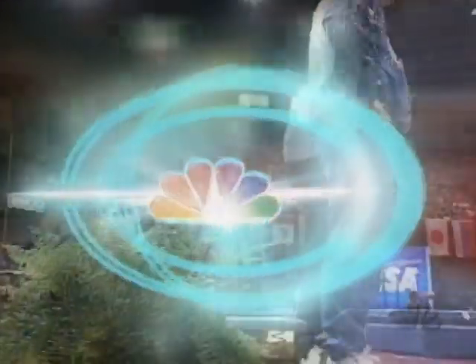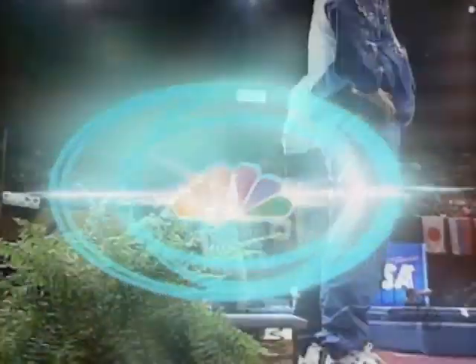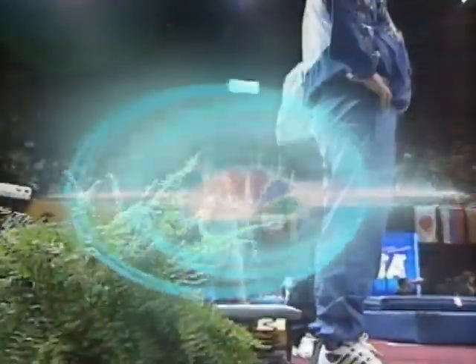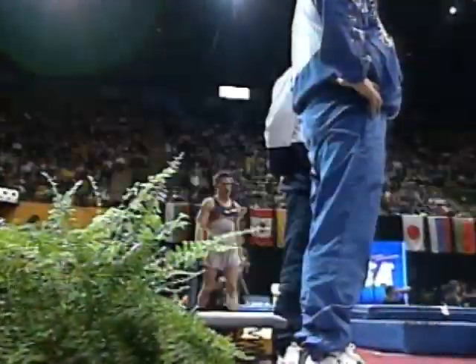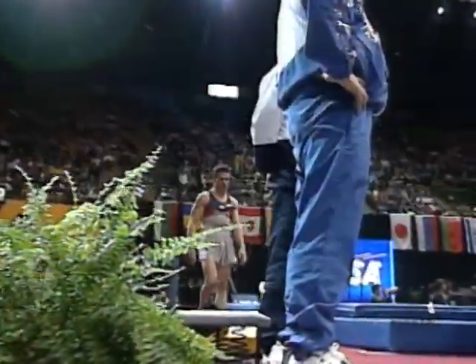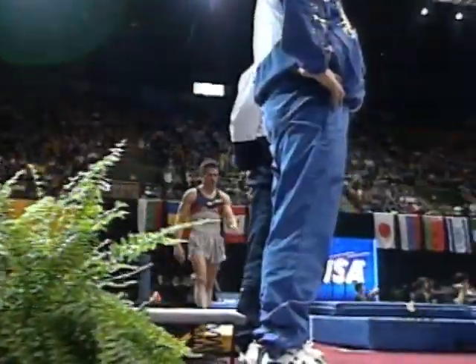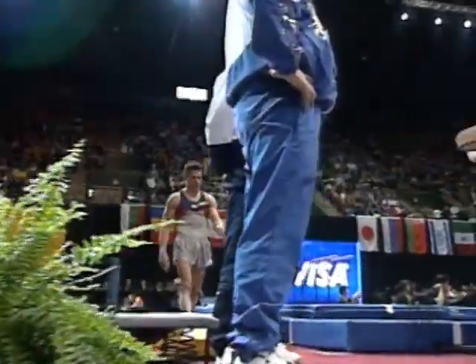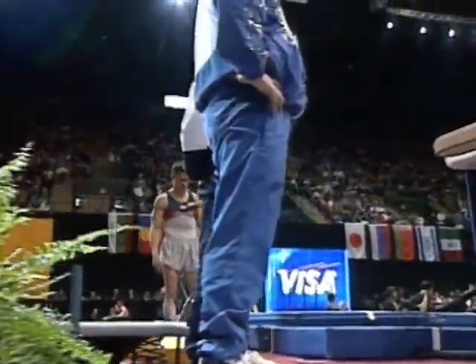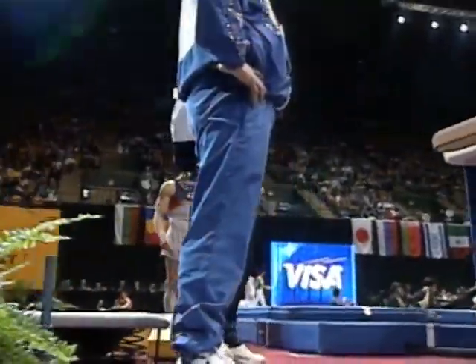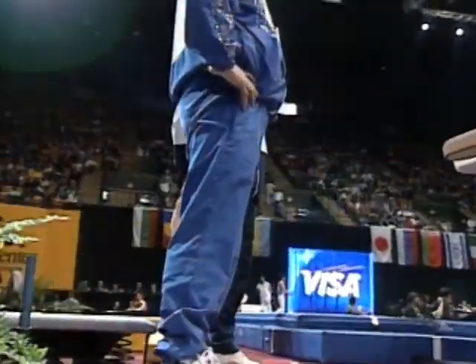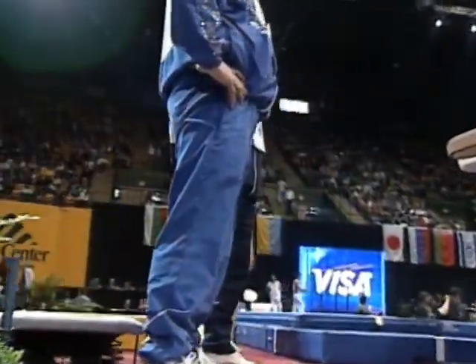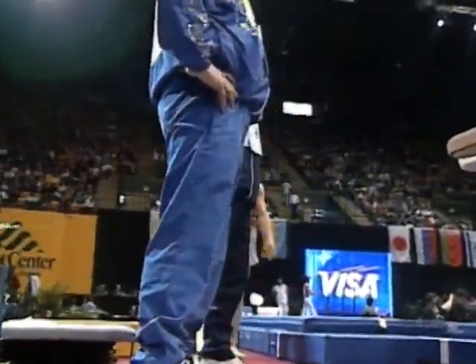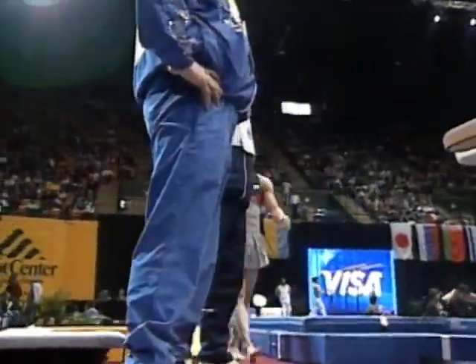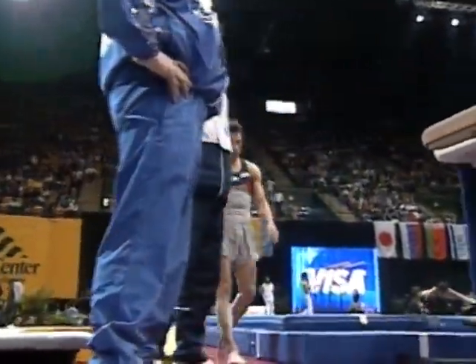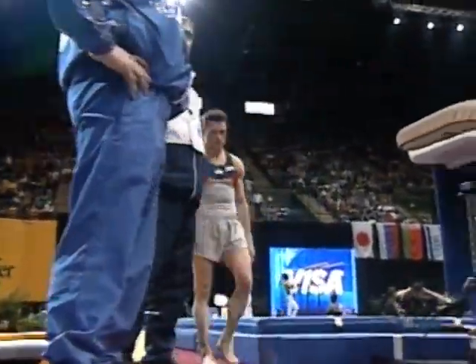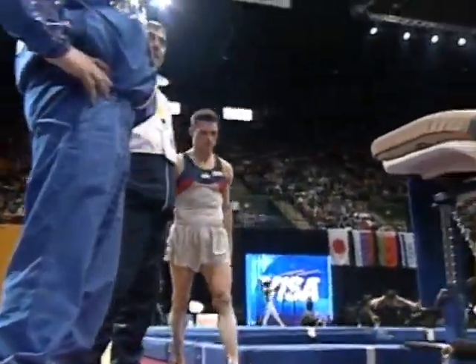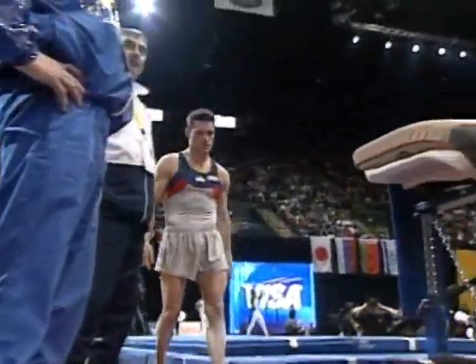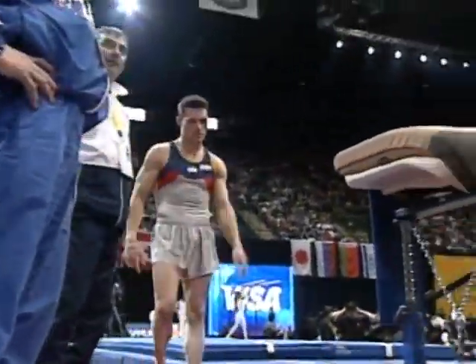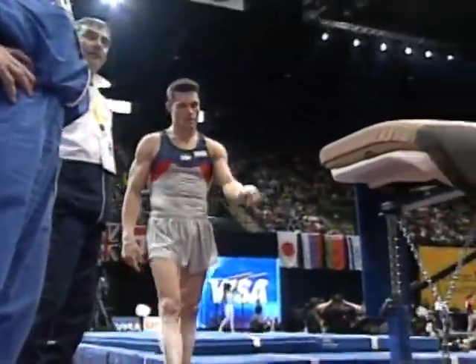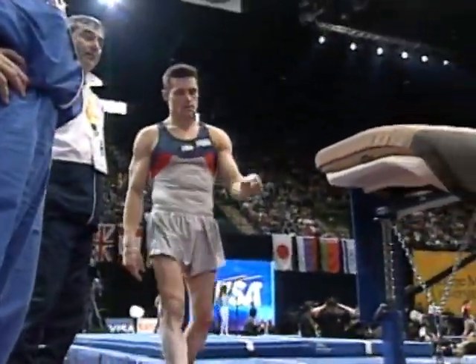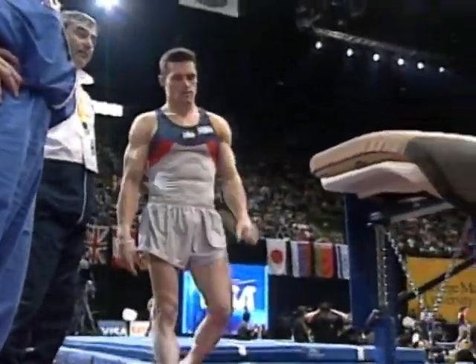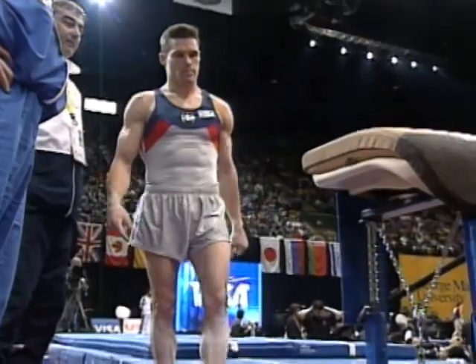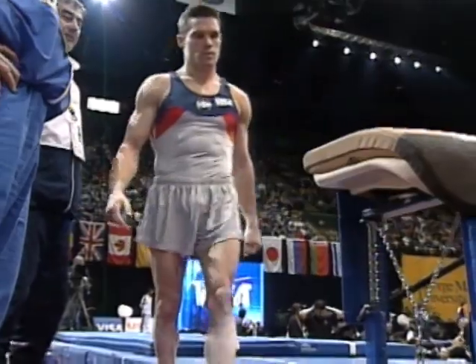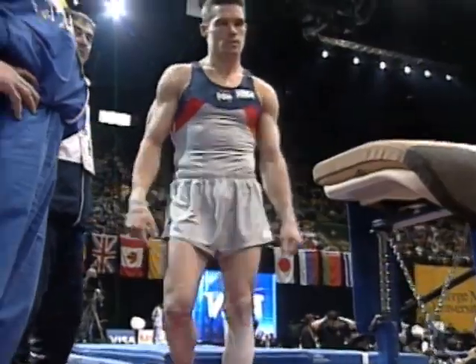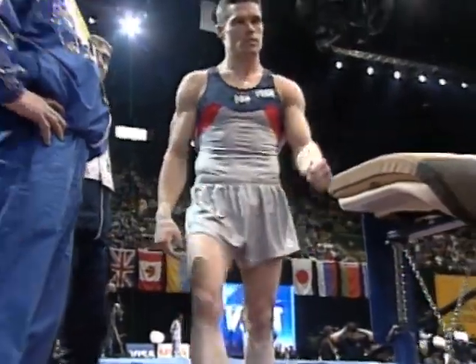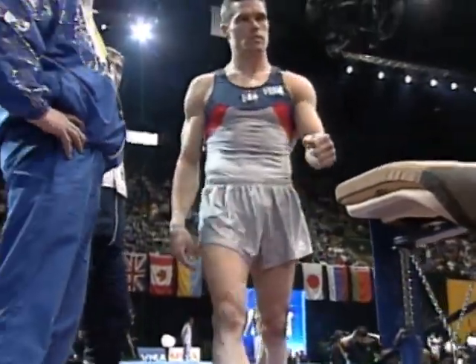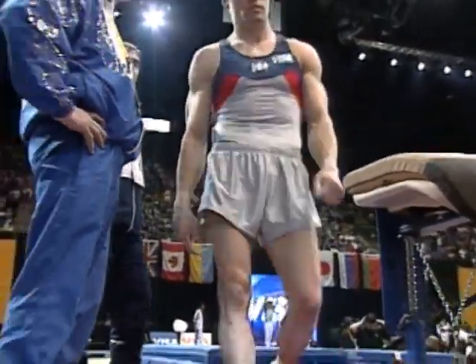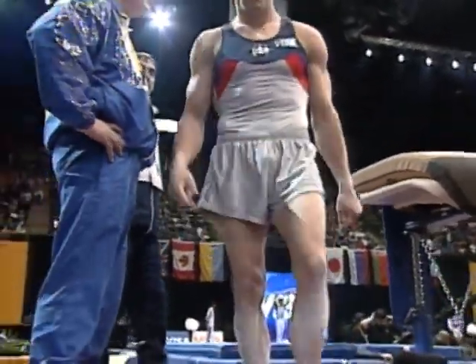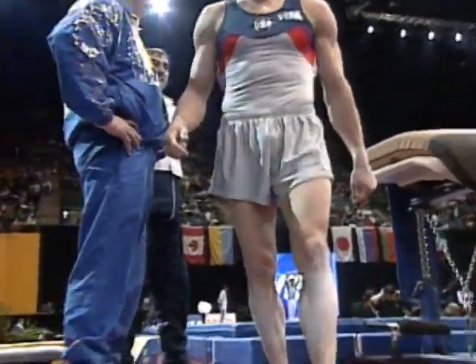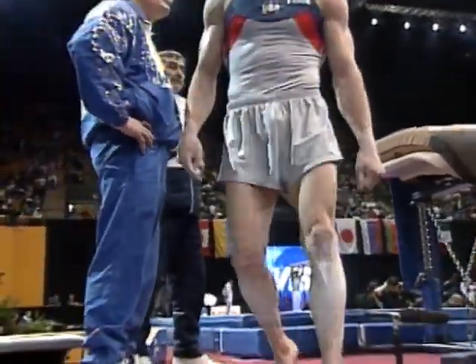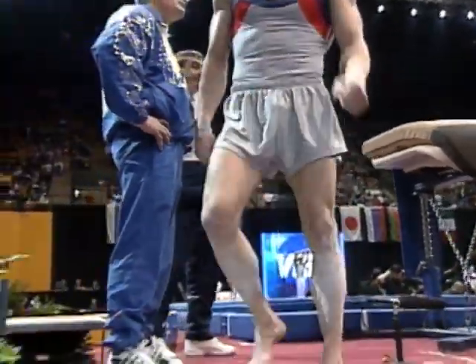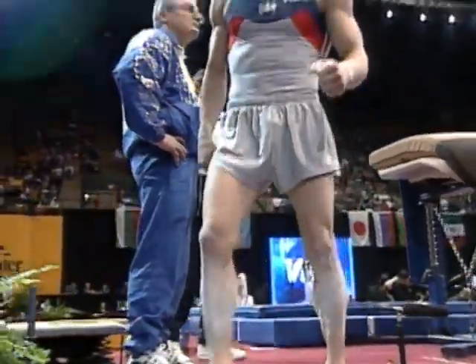So, Lane Wilson is virtually at halftime of his day — three apparatus done, three more to go.